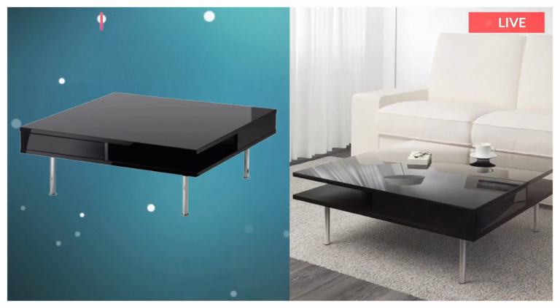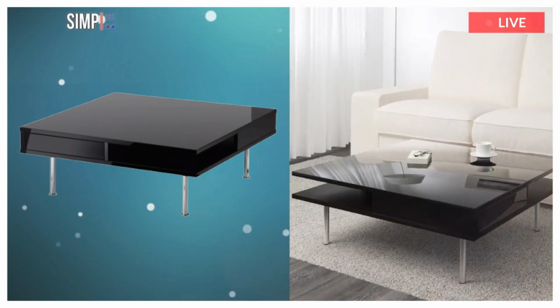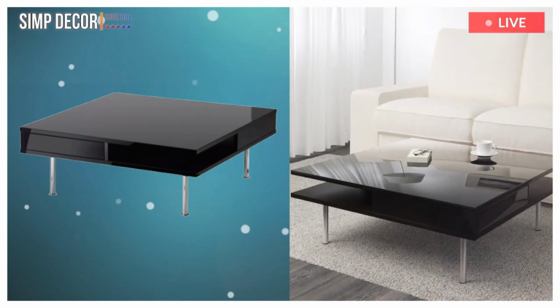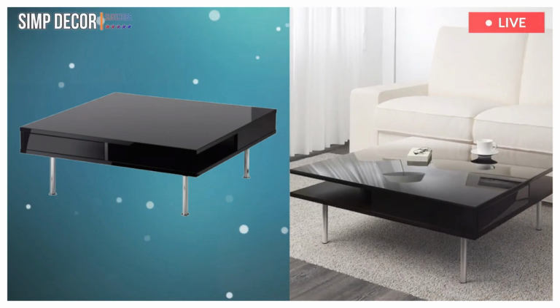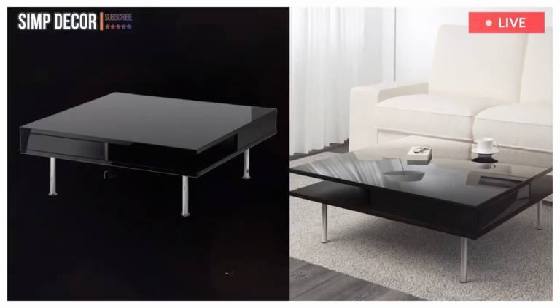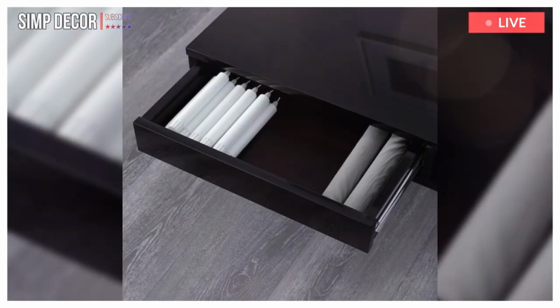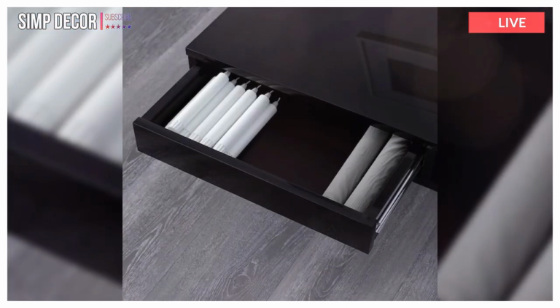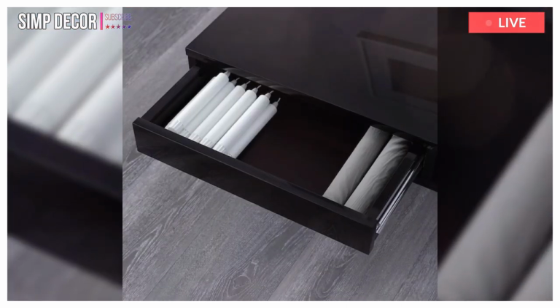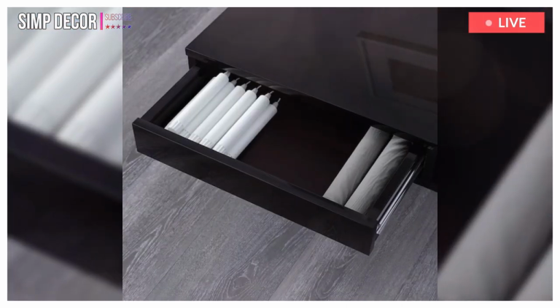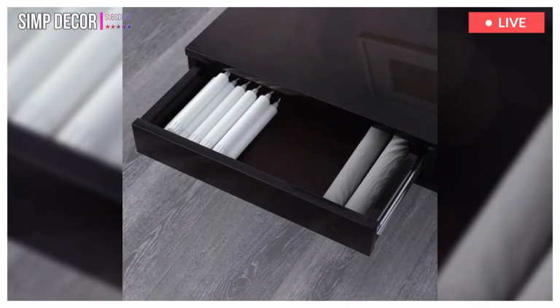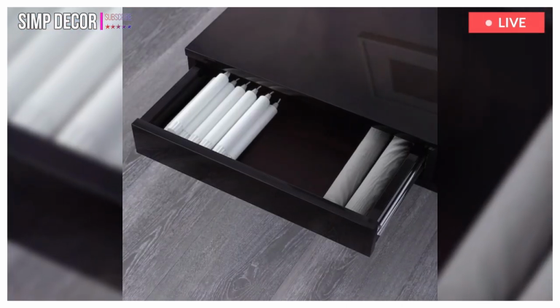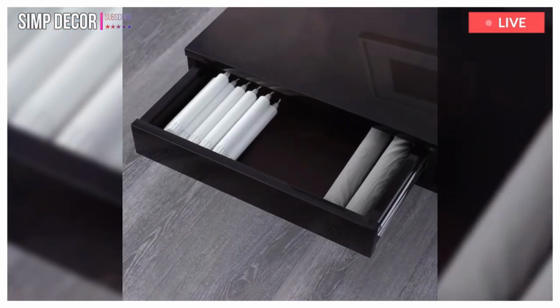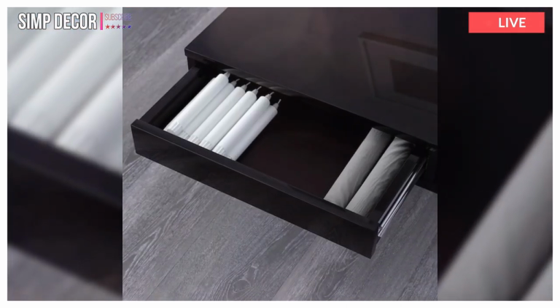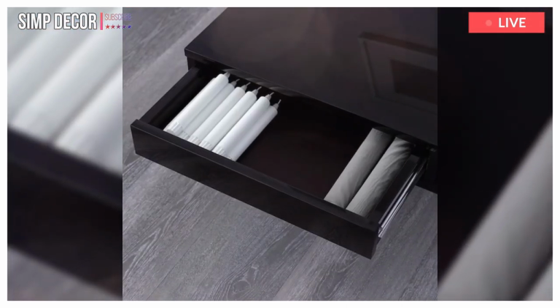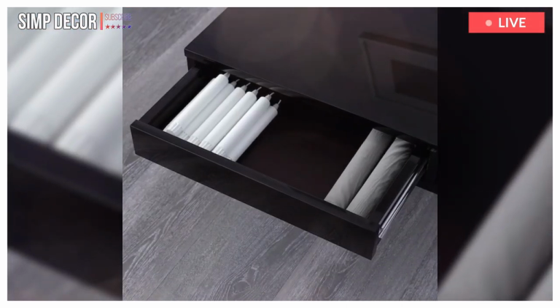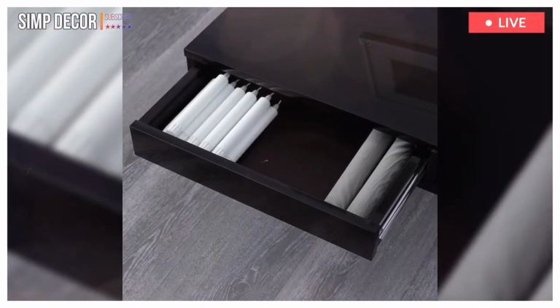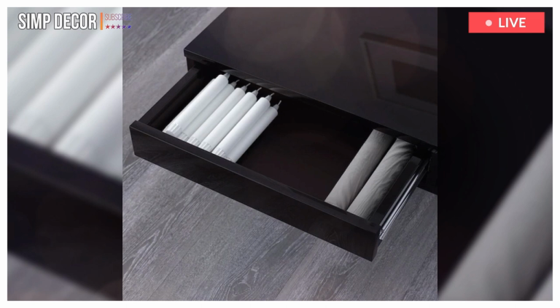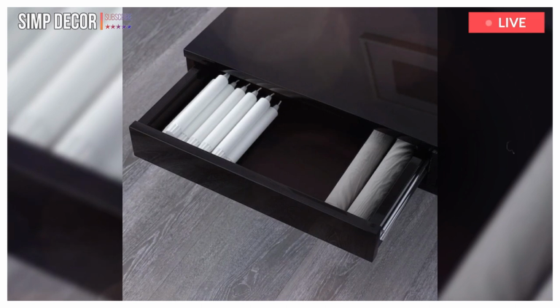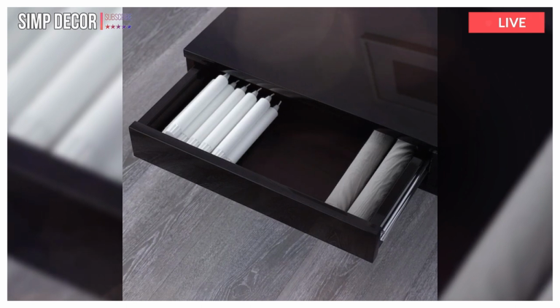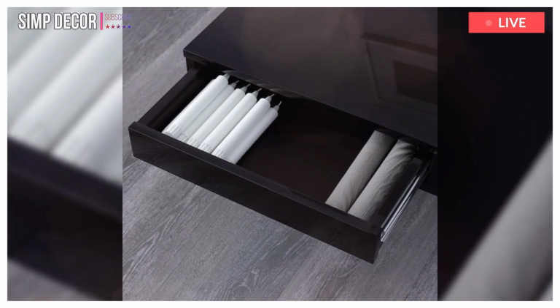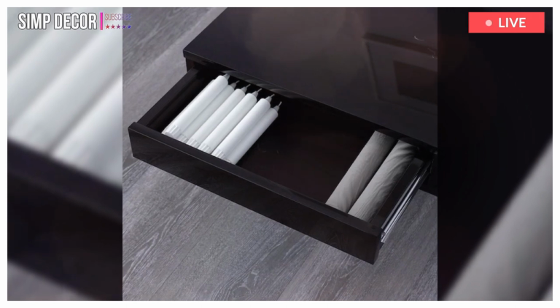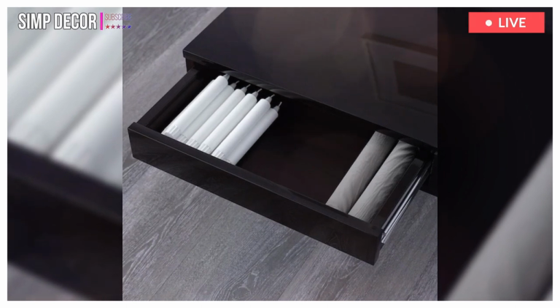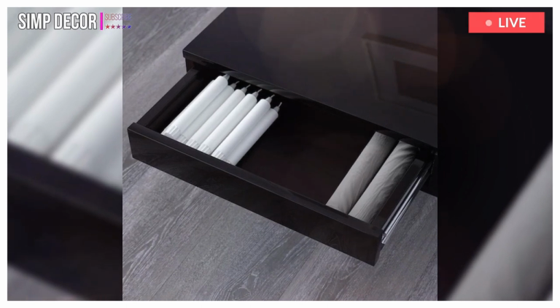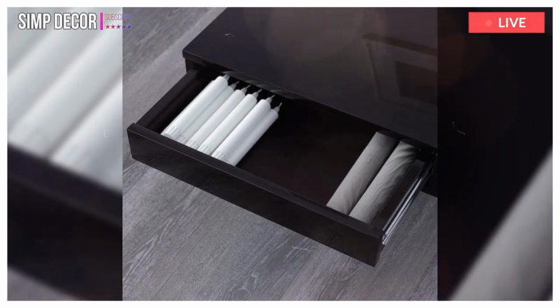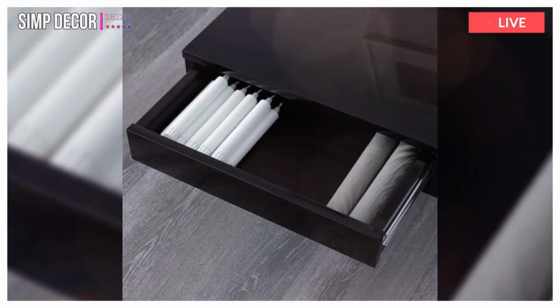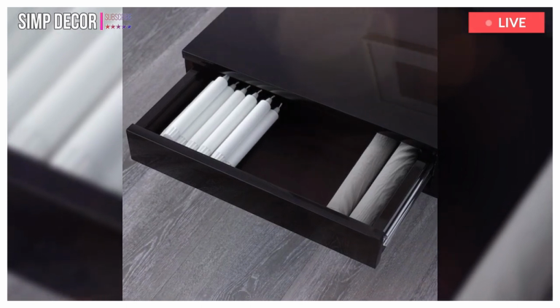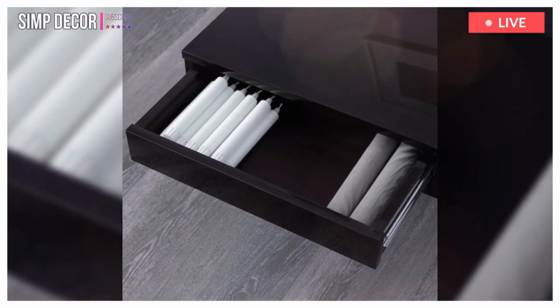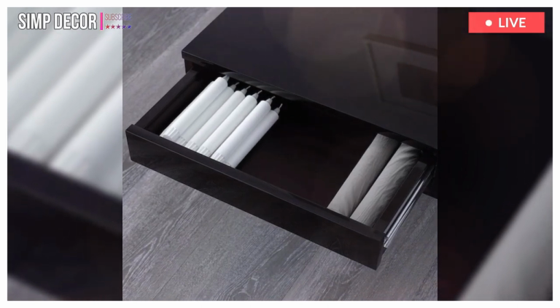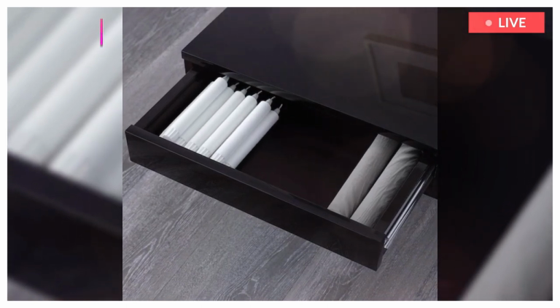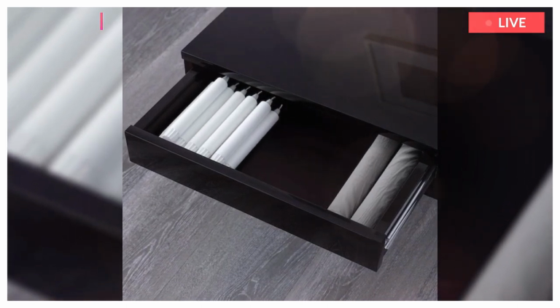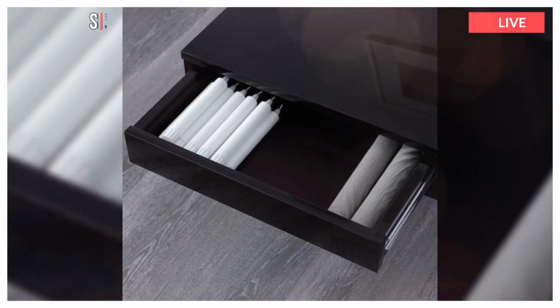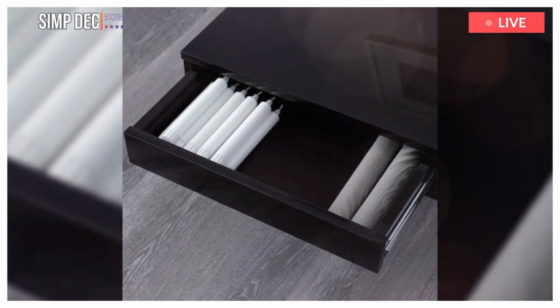7. Smooth running drawers for storing remote controls, magazines, etc.